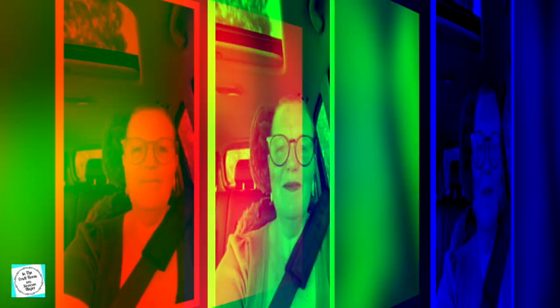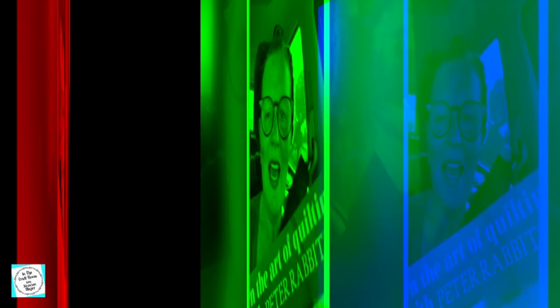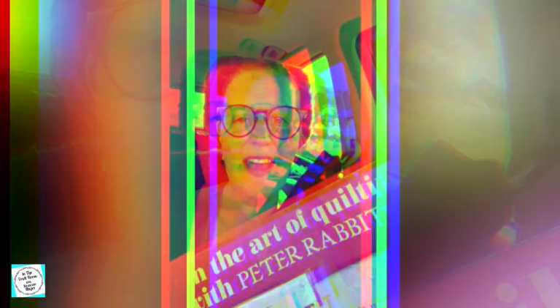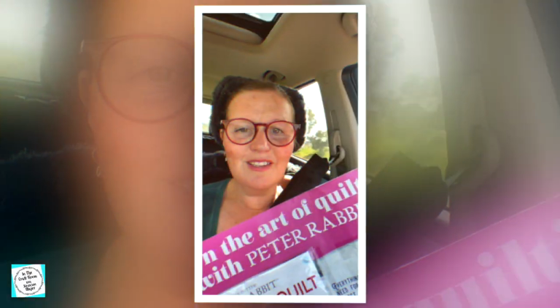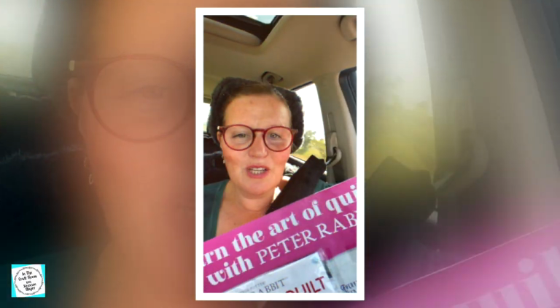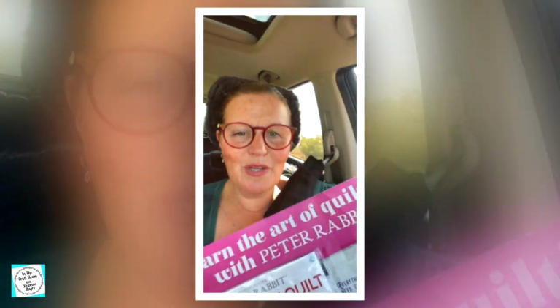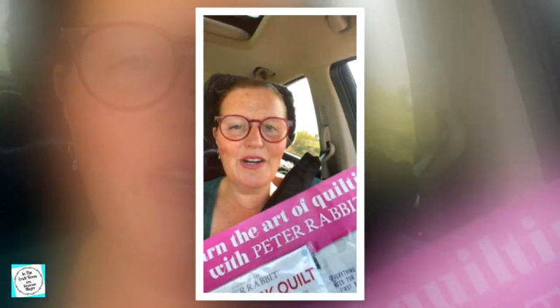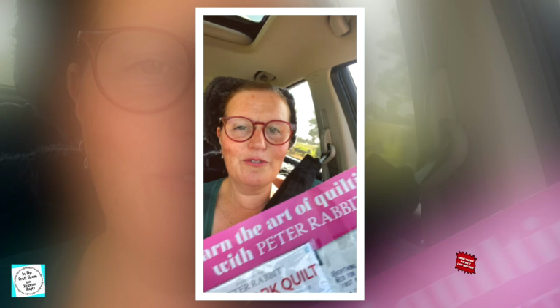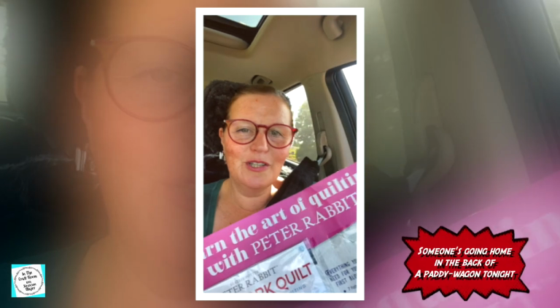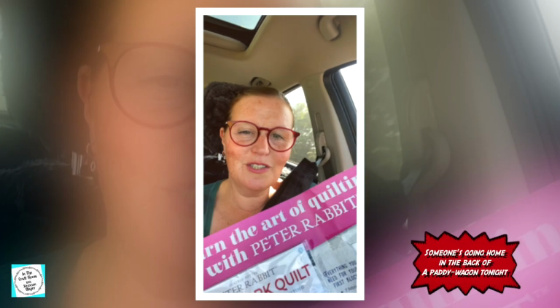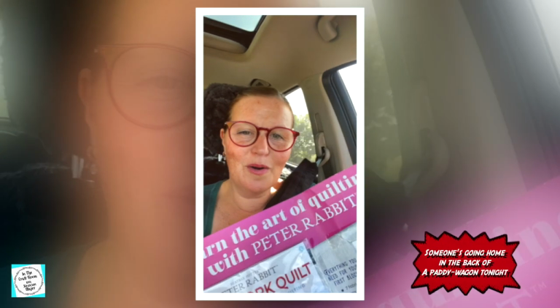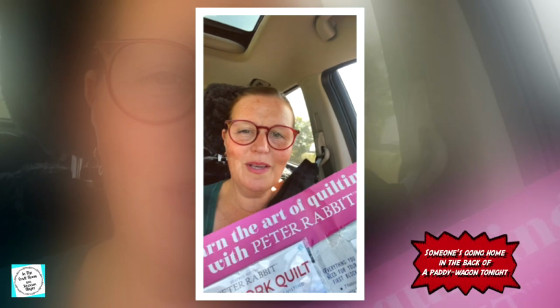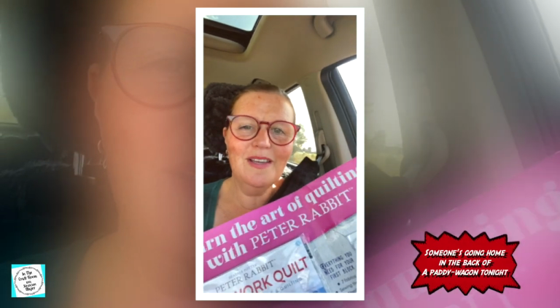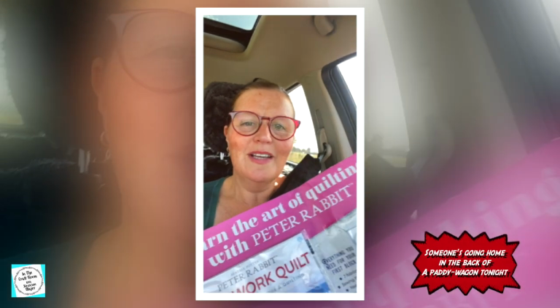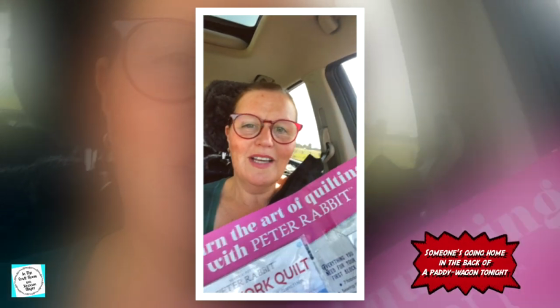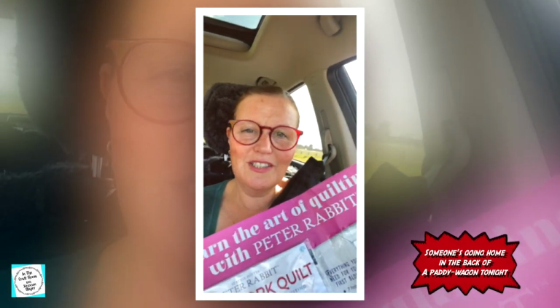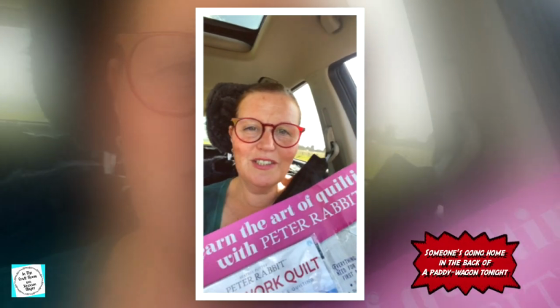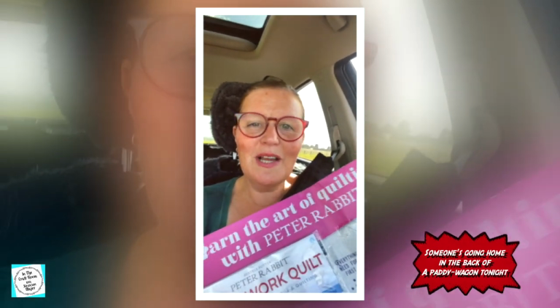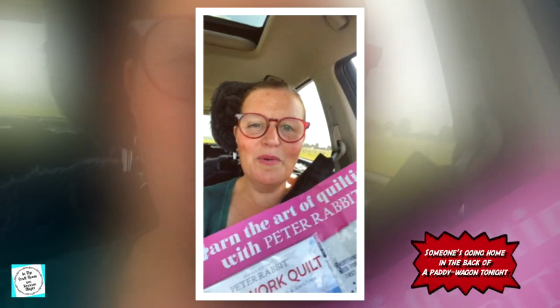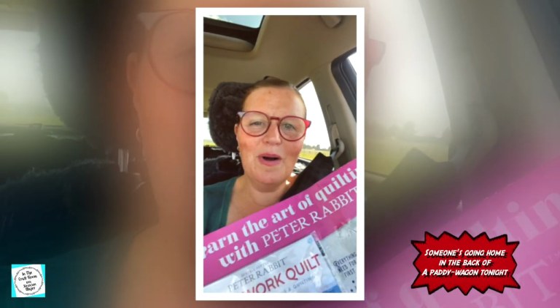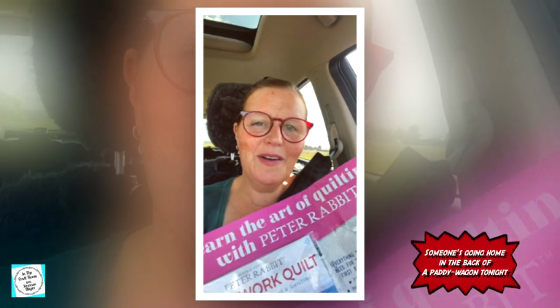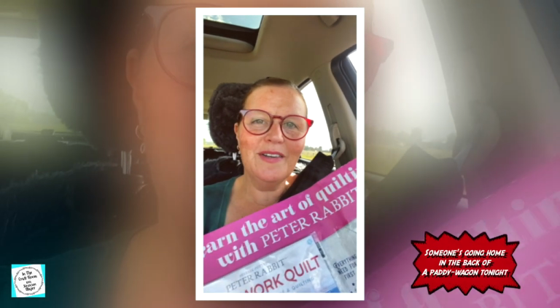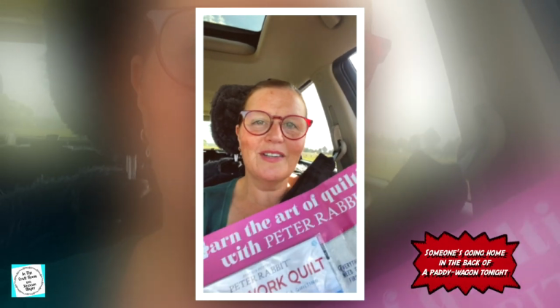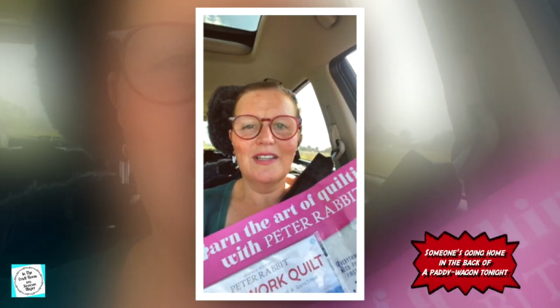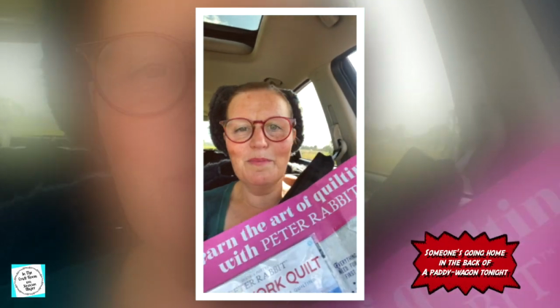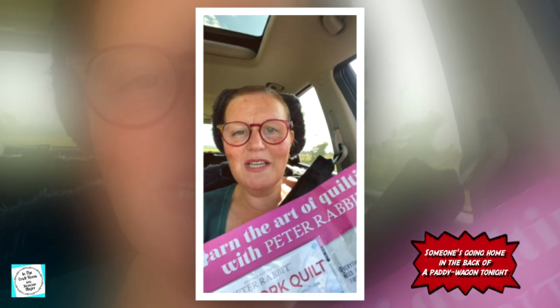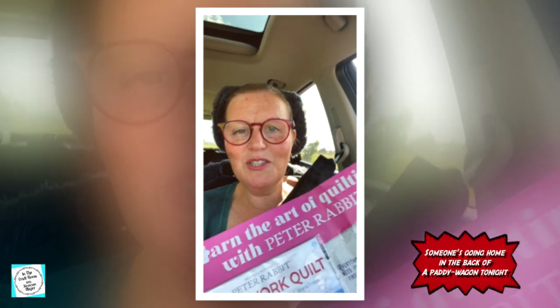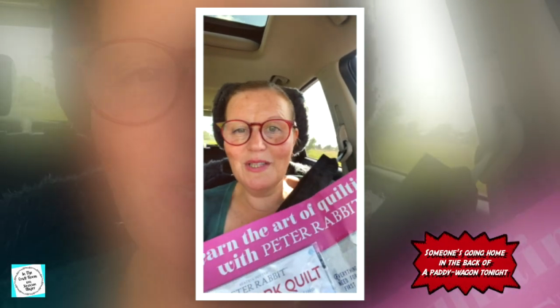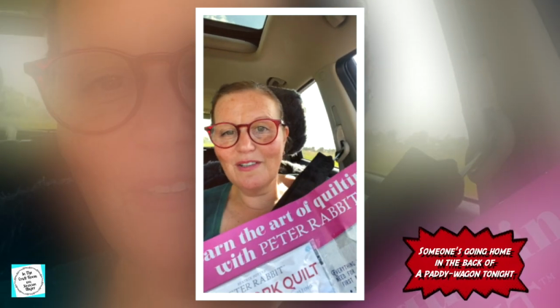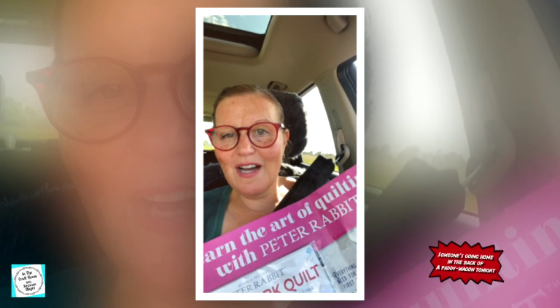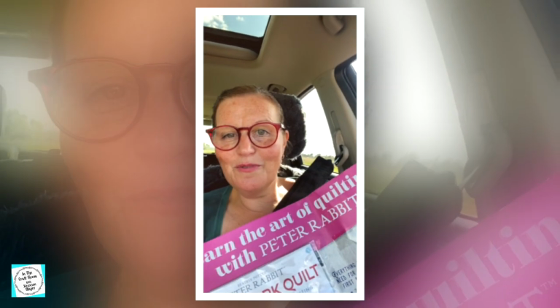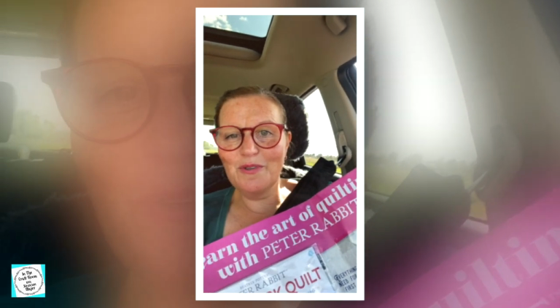Hey, so we've got our first copy — edition number one. Meet you in the craft room.